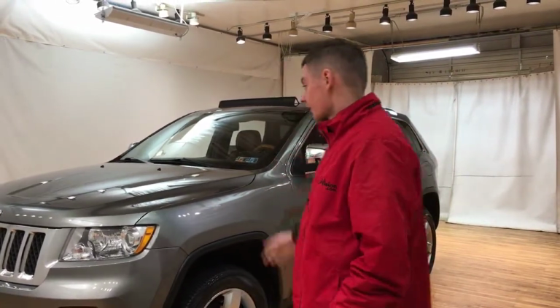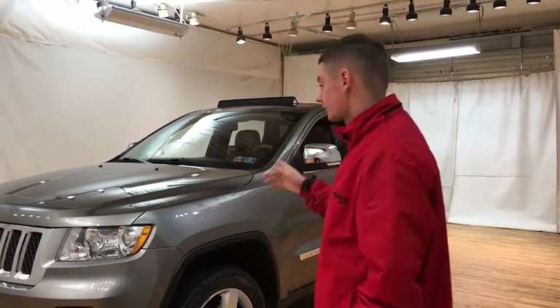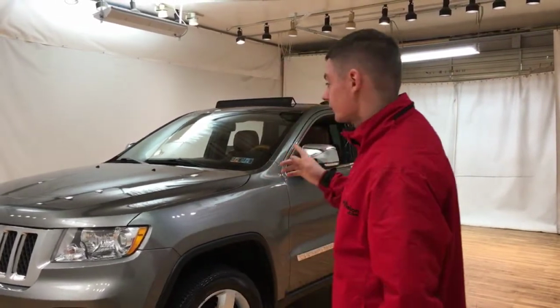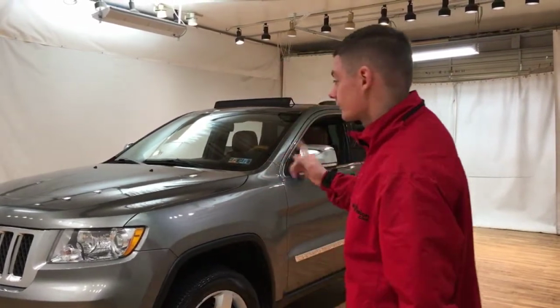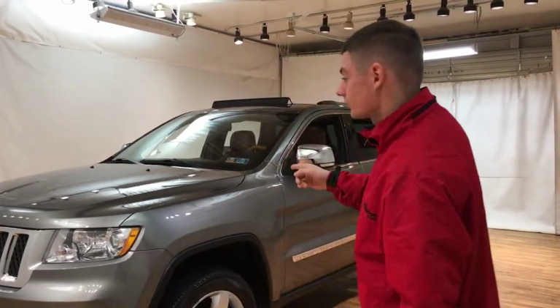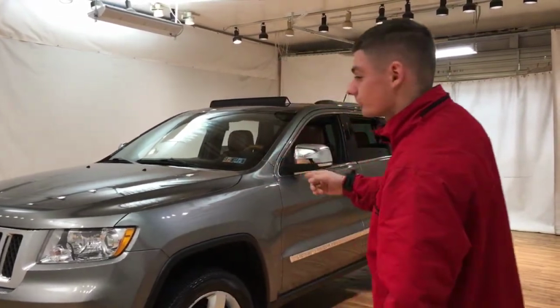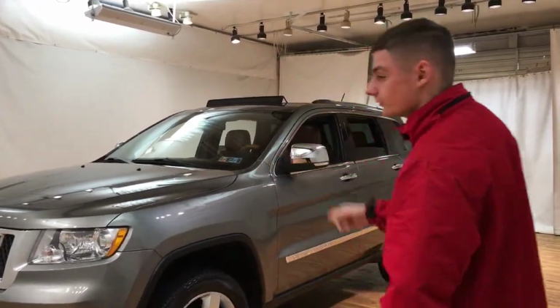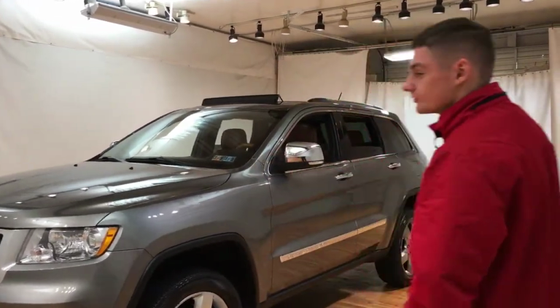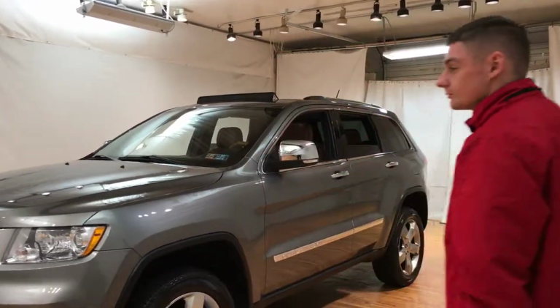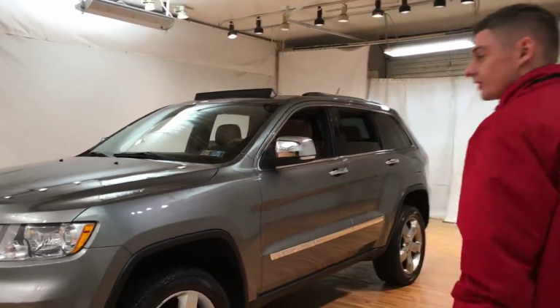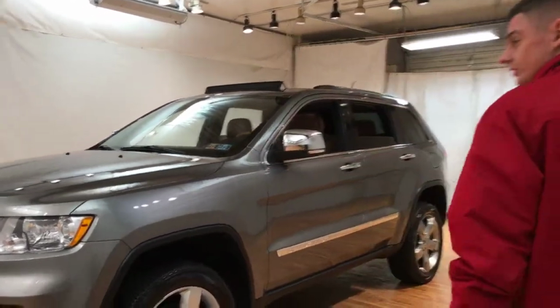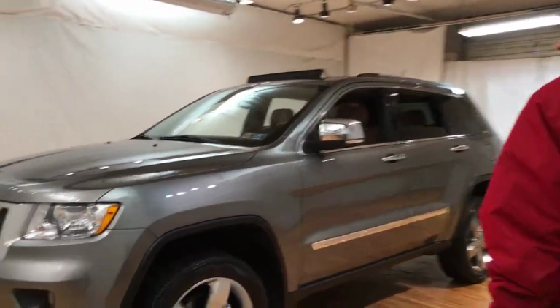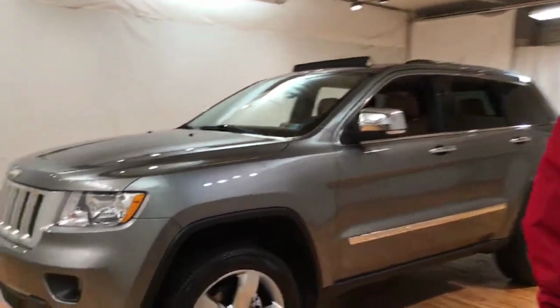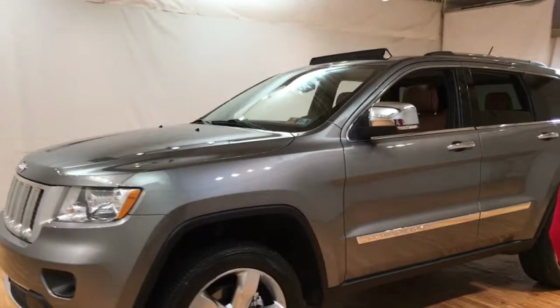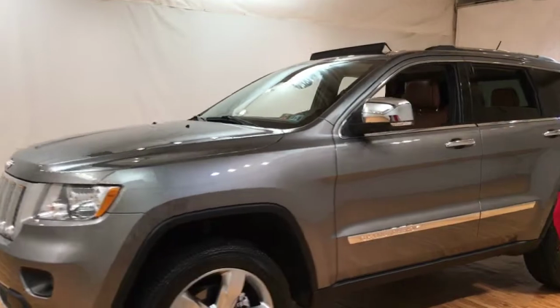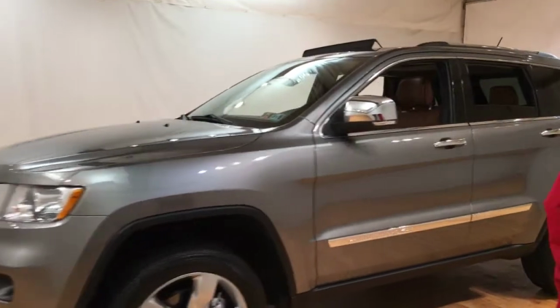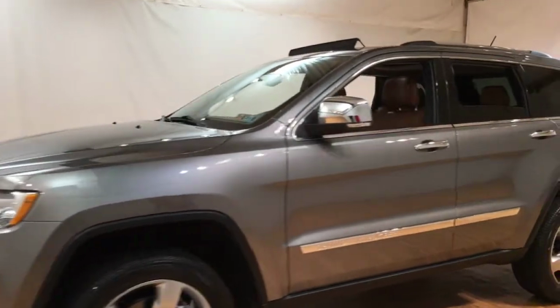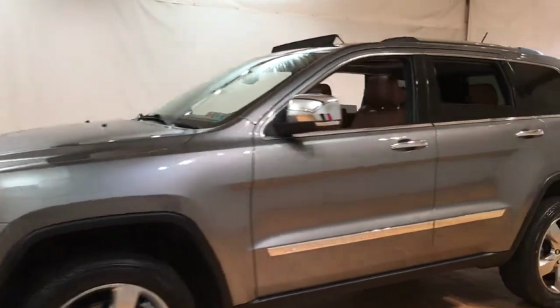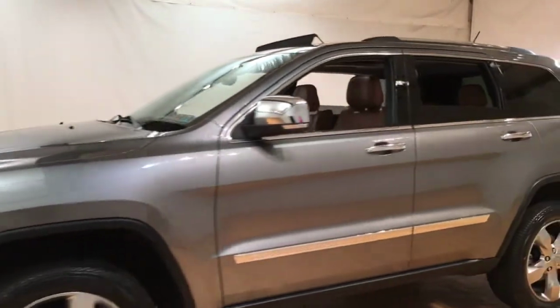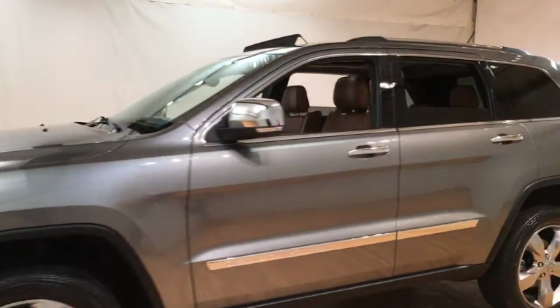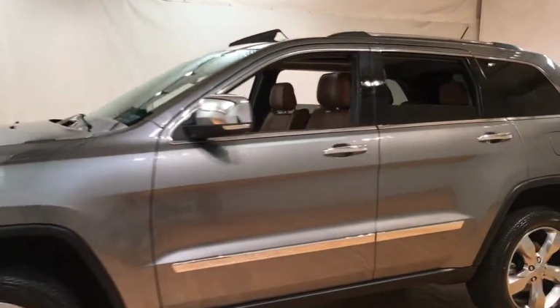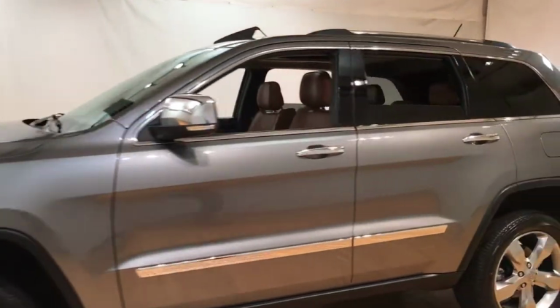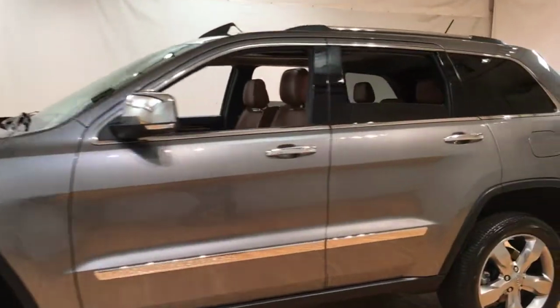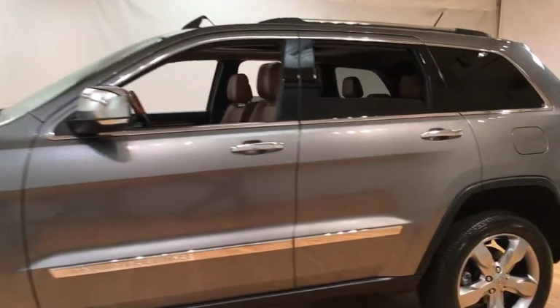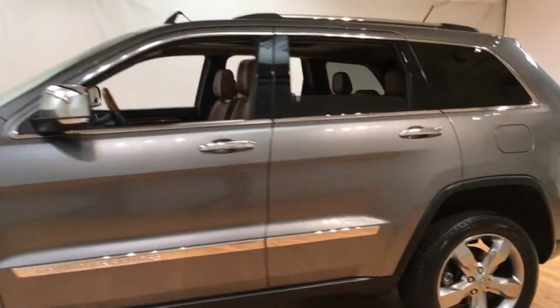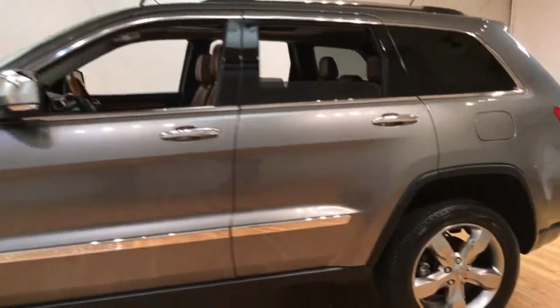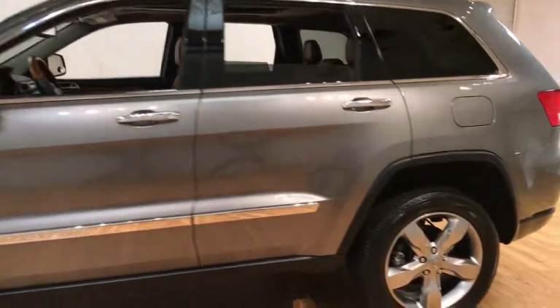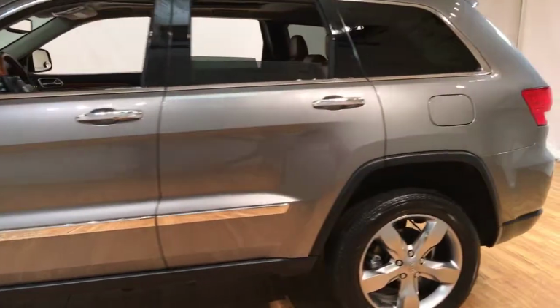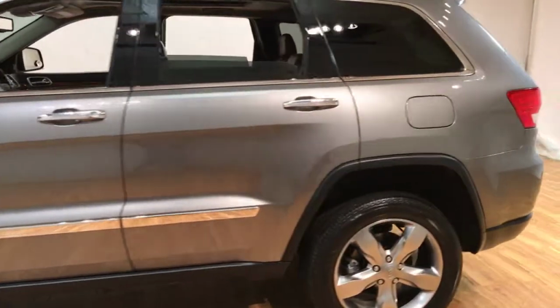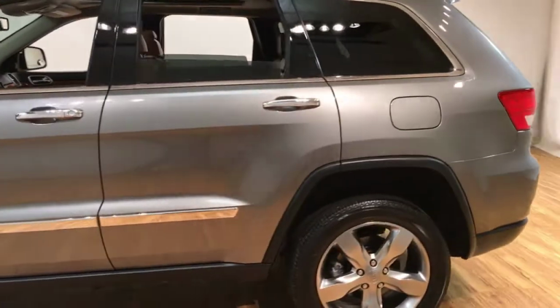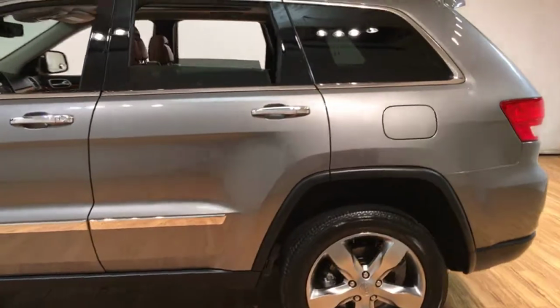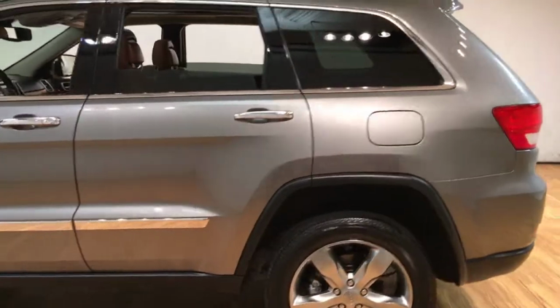Today I got something cool for you guys. I got the 2012 Jeep Grand Cherokee — she's got 34,000 miles on it.